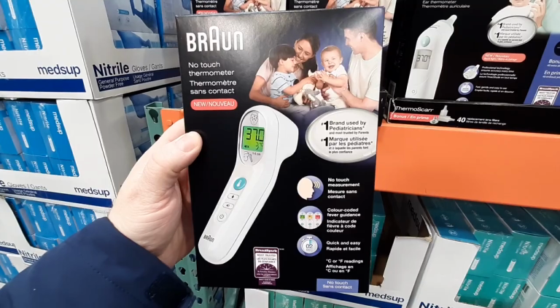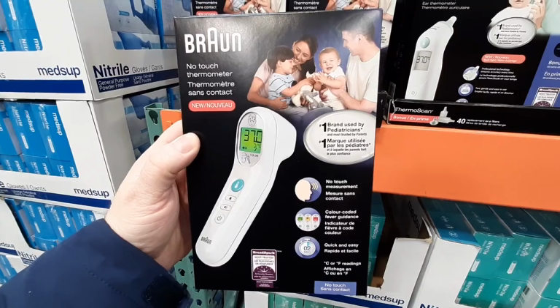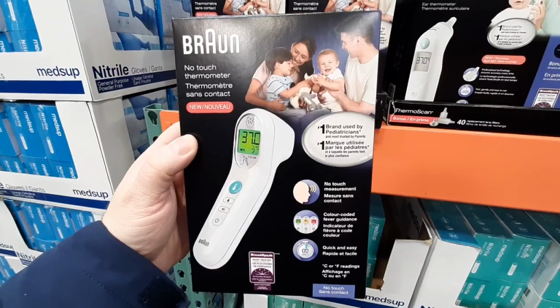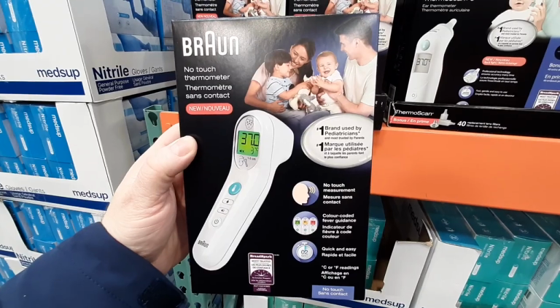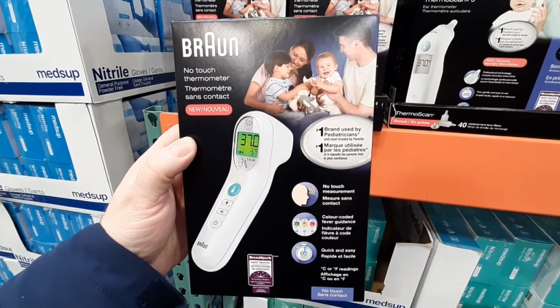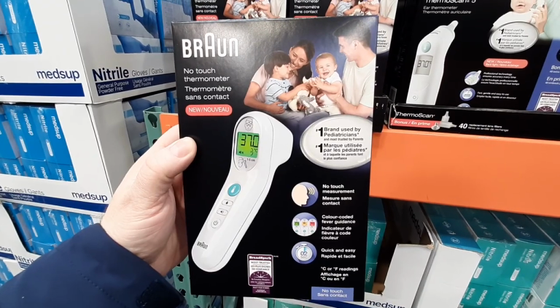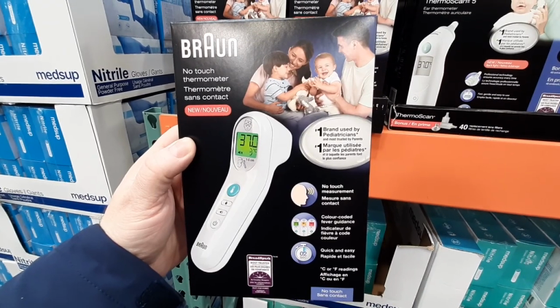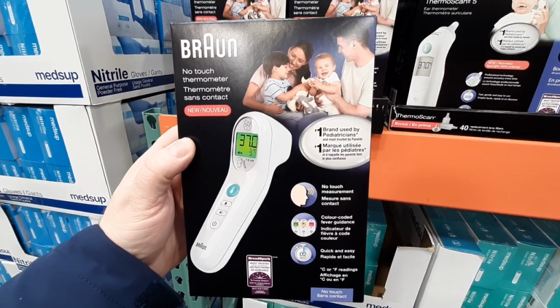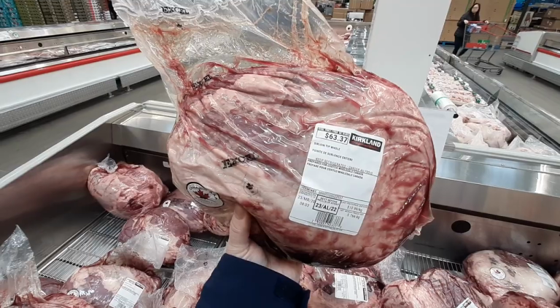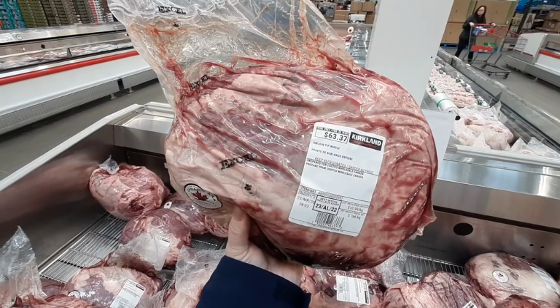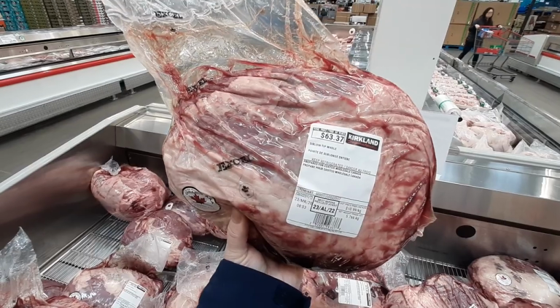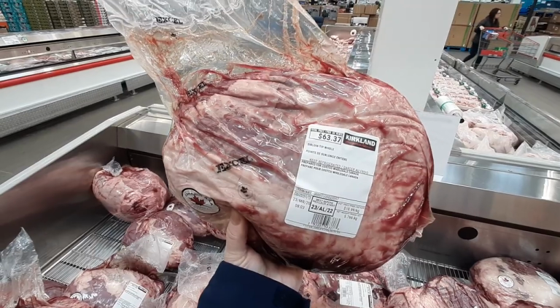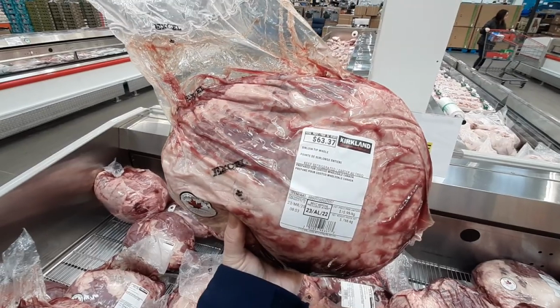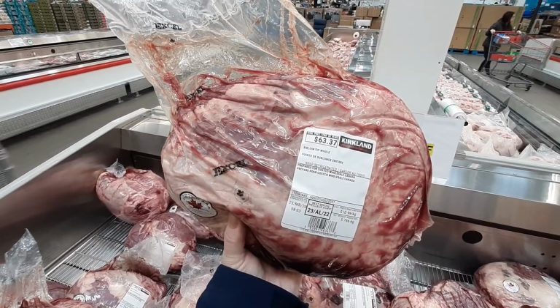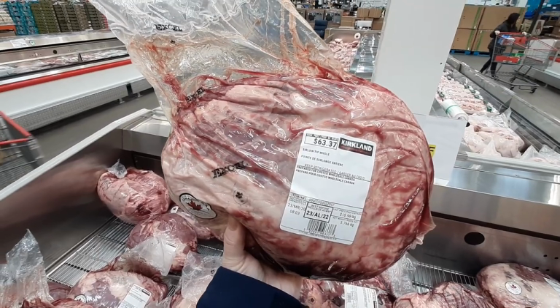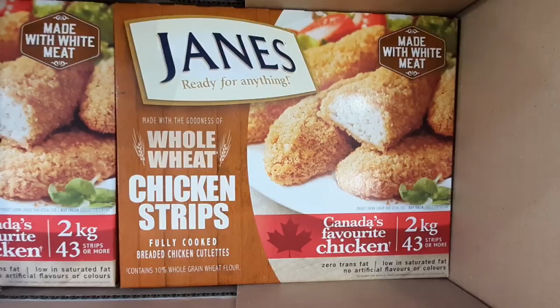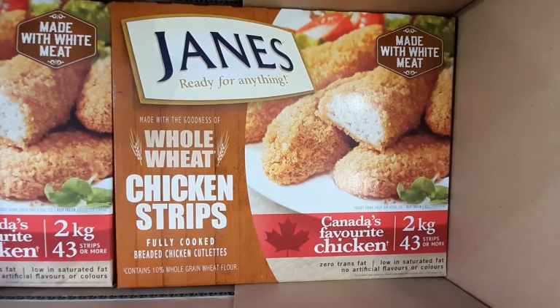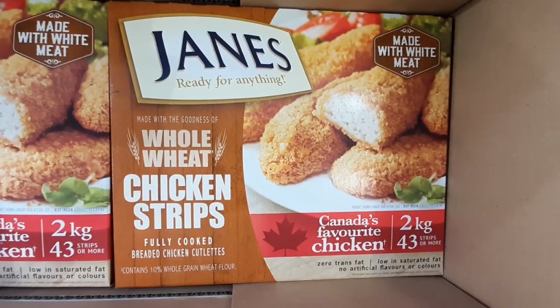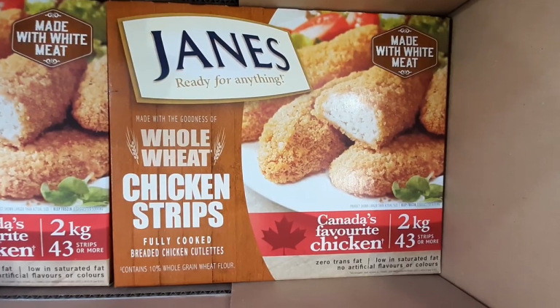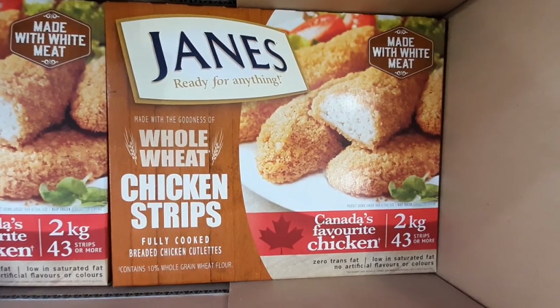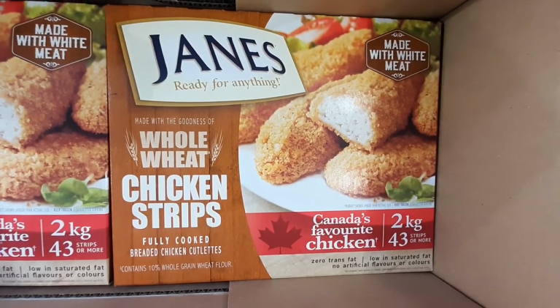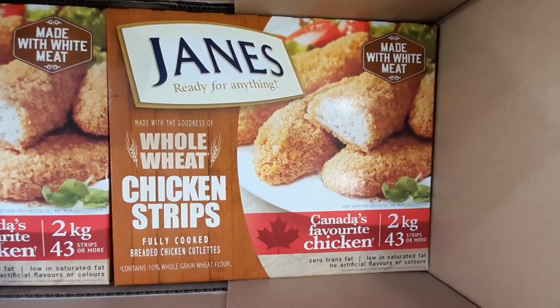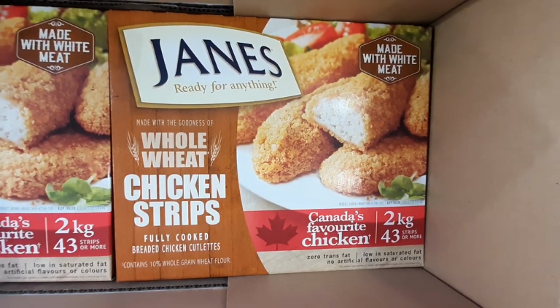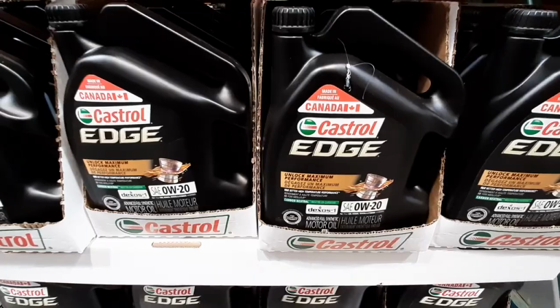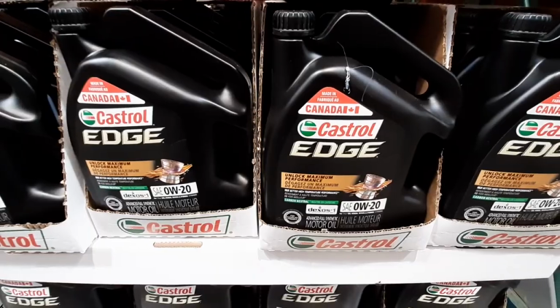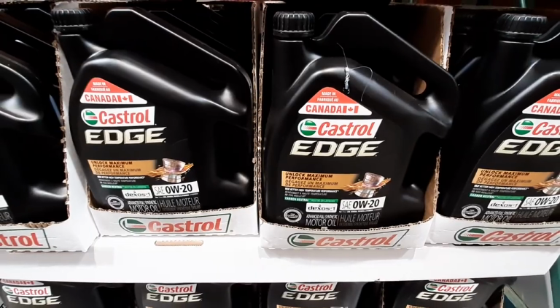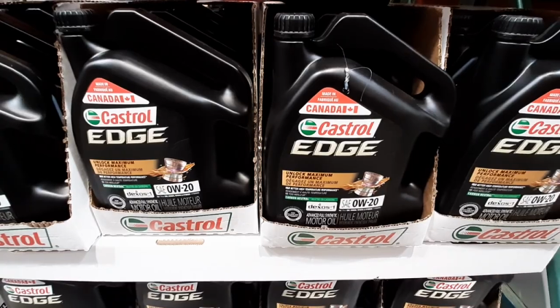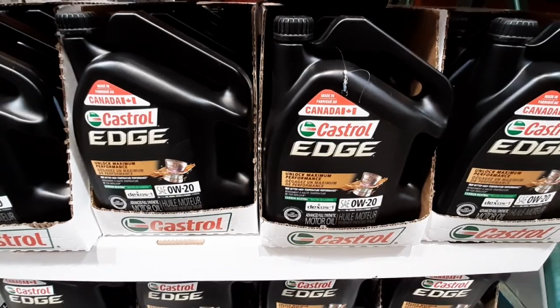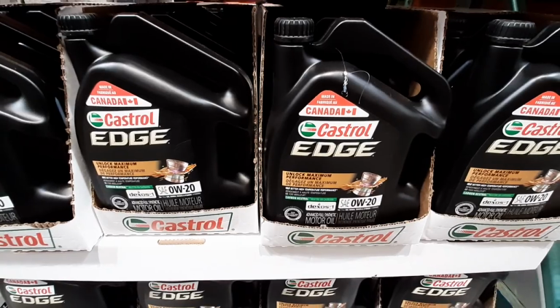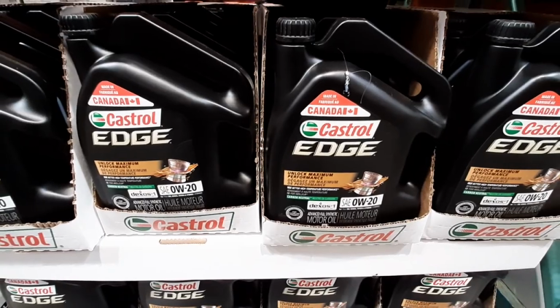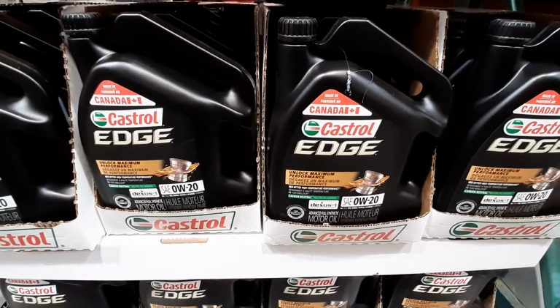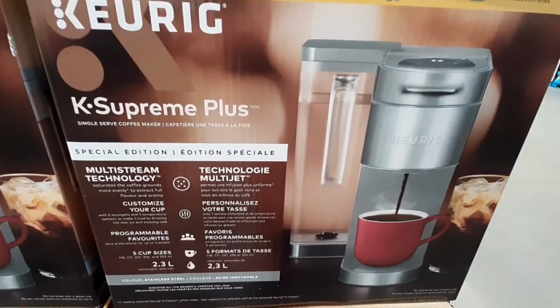Hey everyone and welcome back to Deals with Nate. We have a ton of sale items this week in Costco, so let's get to it.